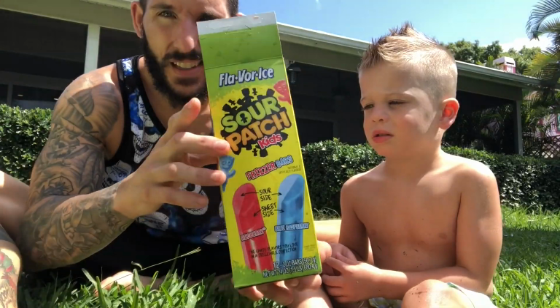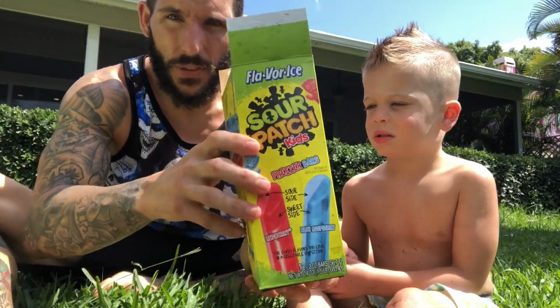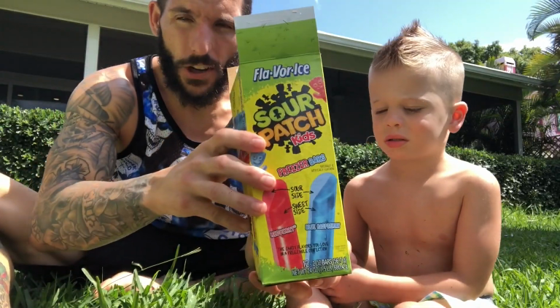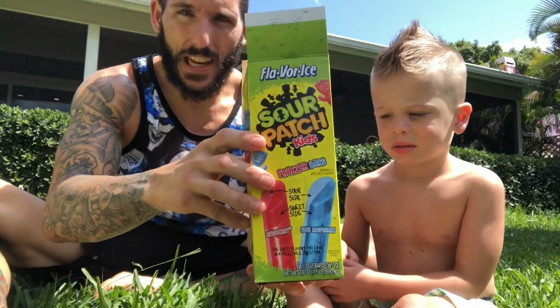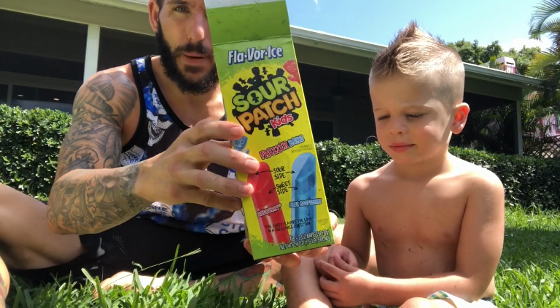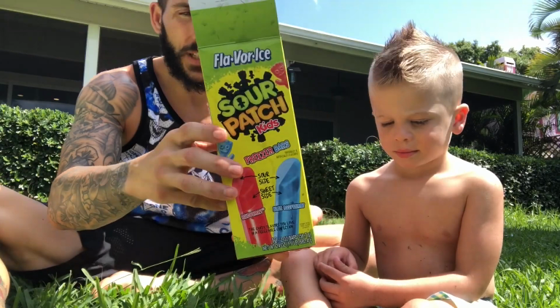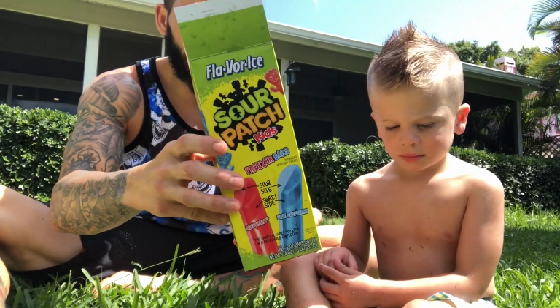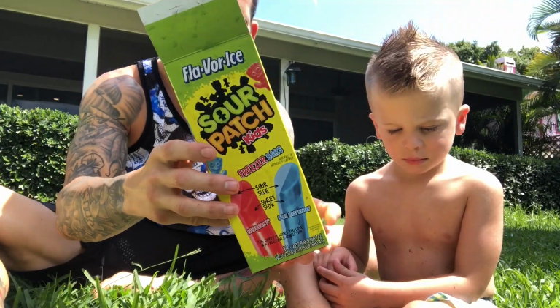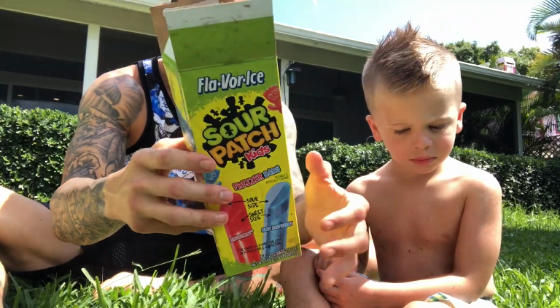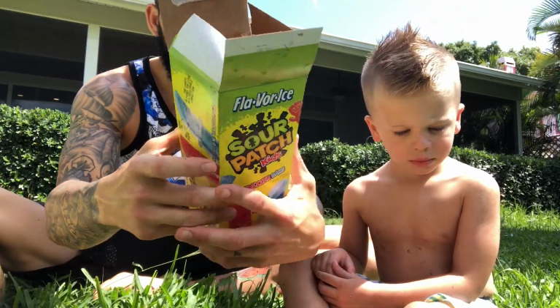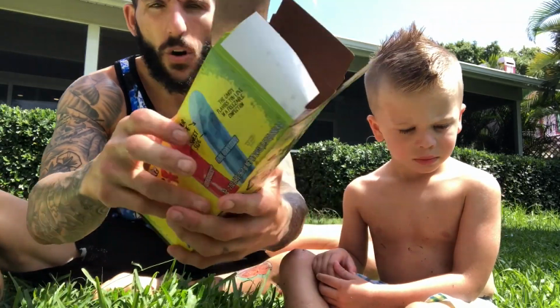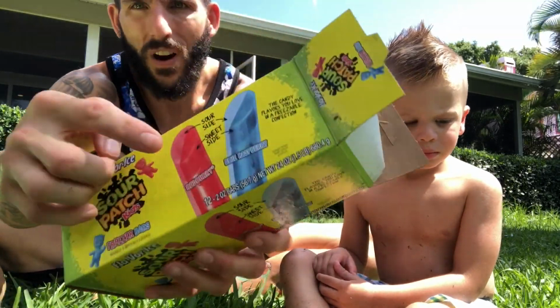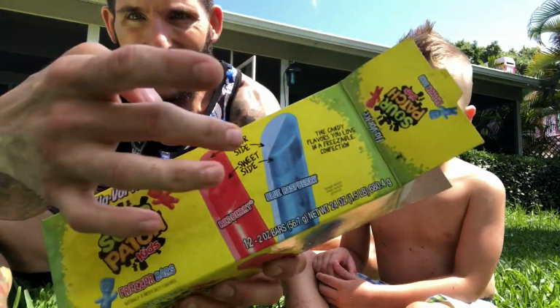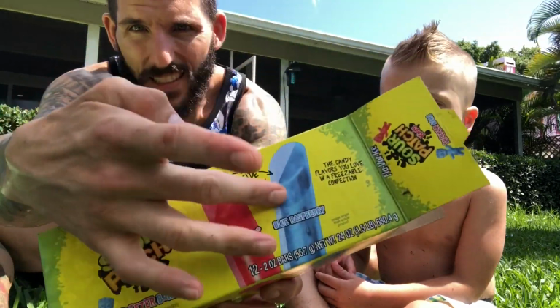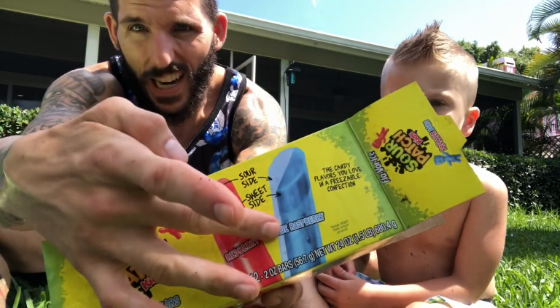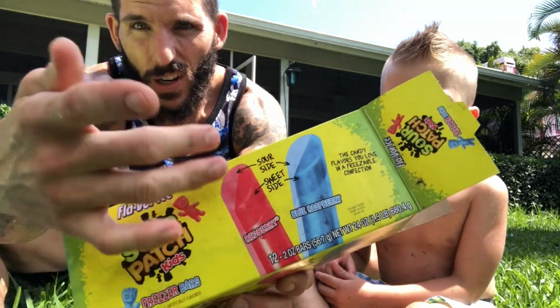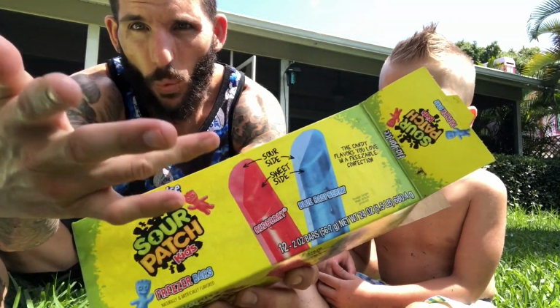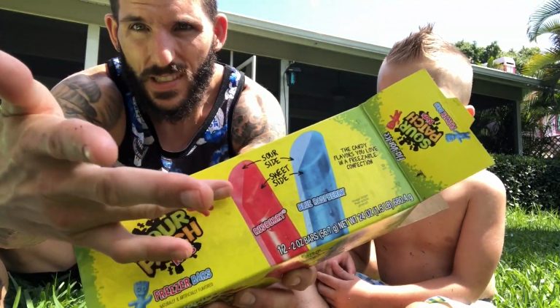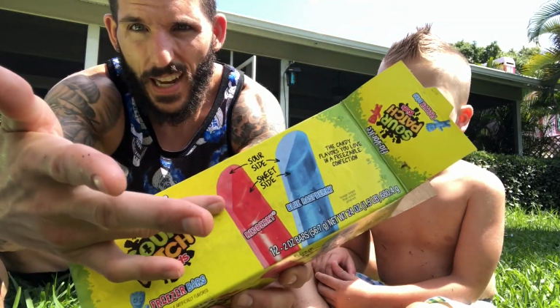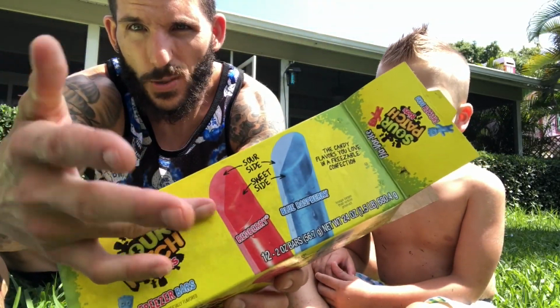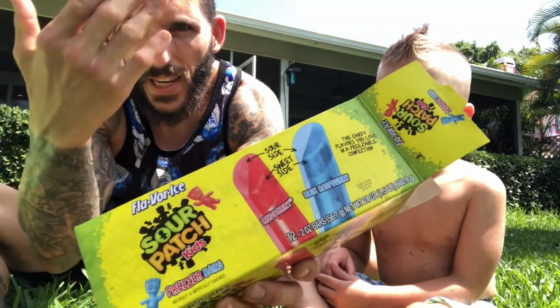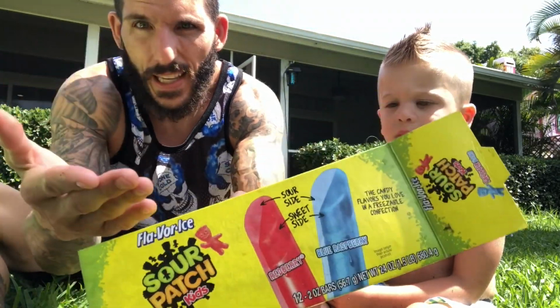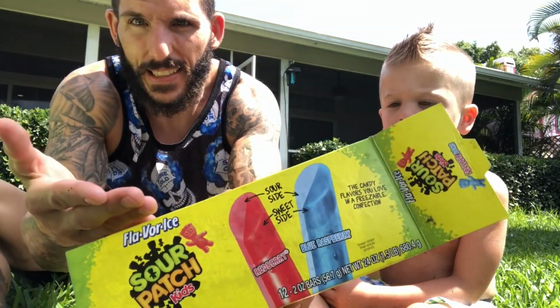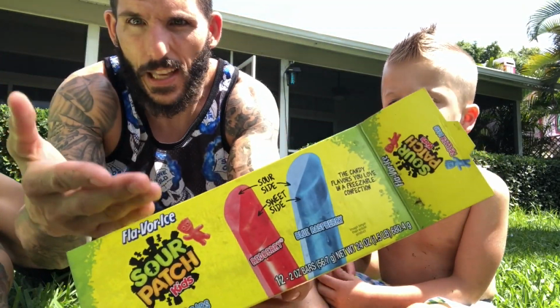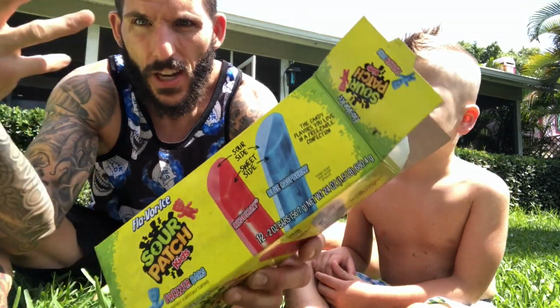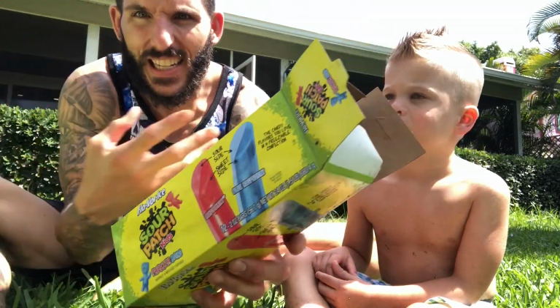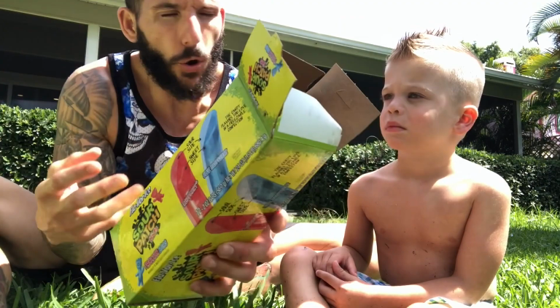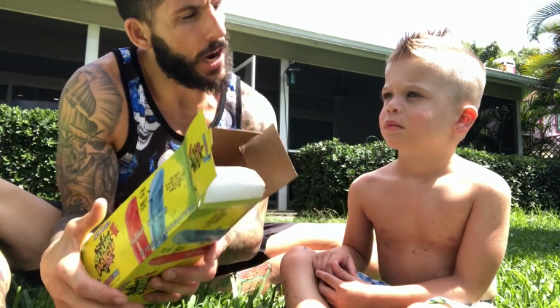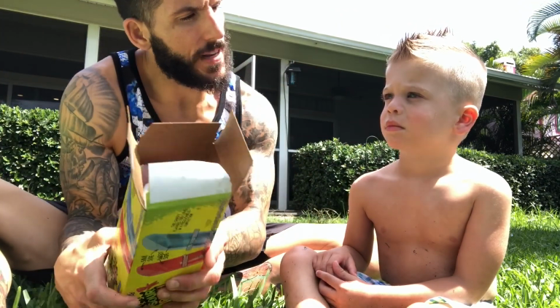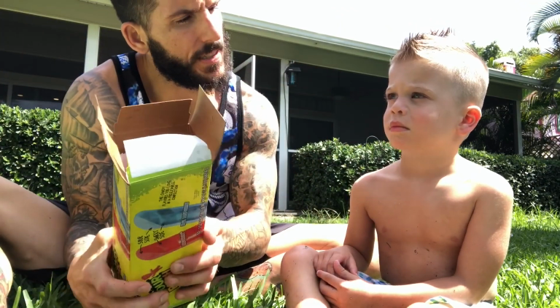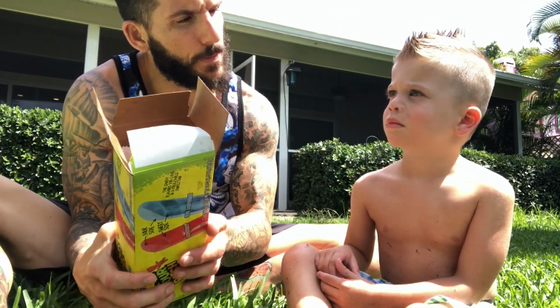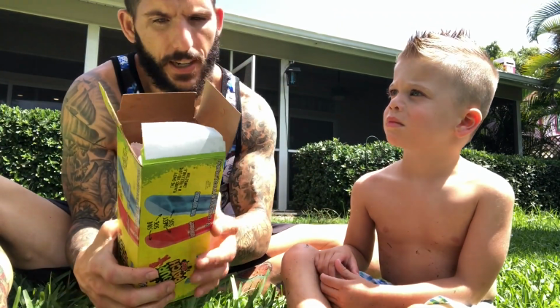So these are Sour Patch Kids flavored freezer bars. One side is sour, one side is sweet. Eat them together and get the whole Sour Patch Kids experience.